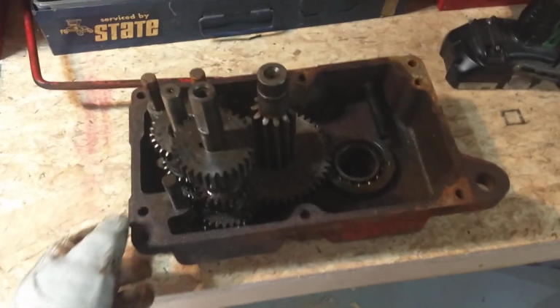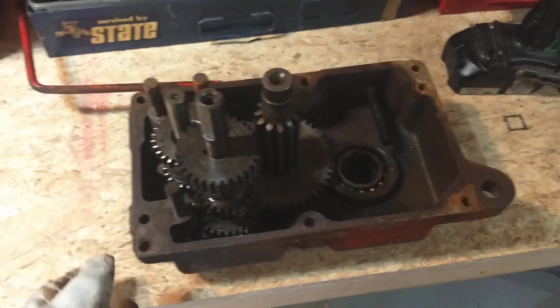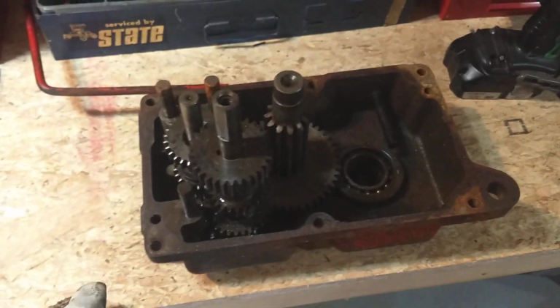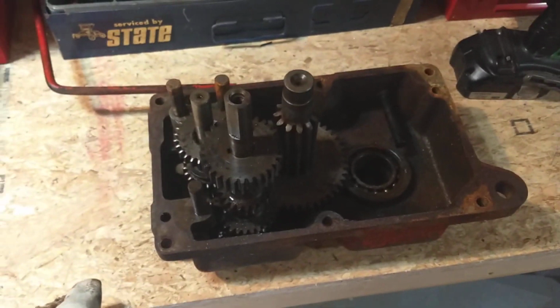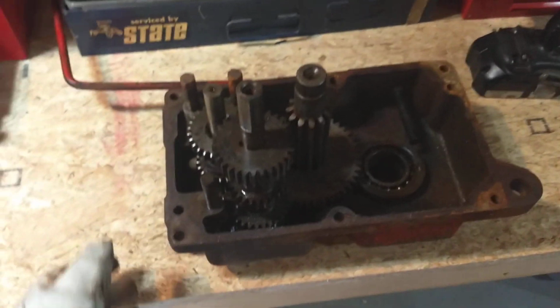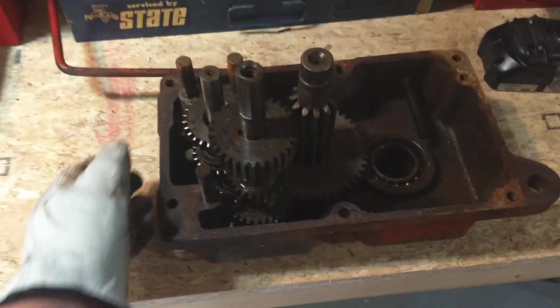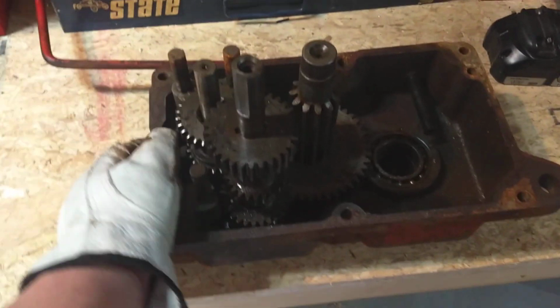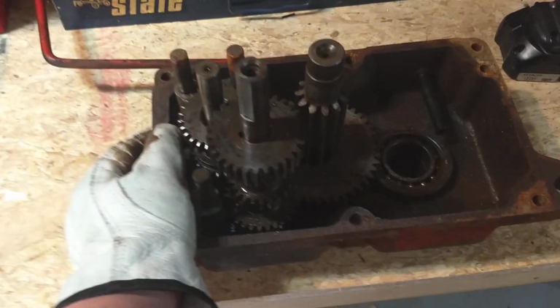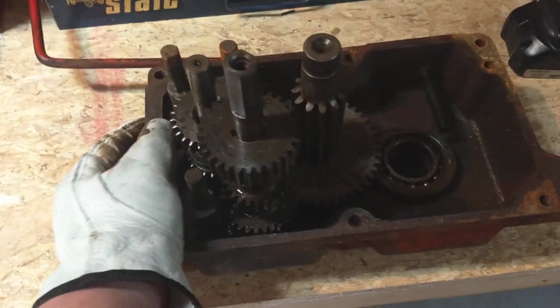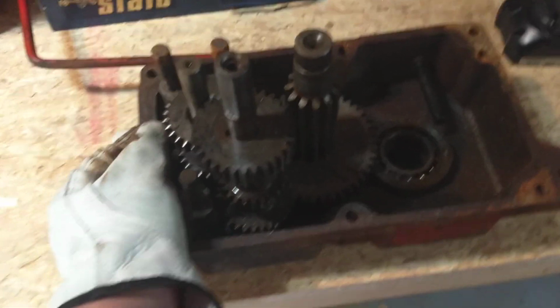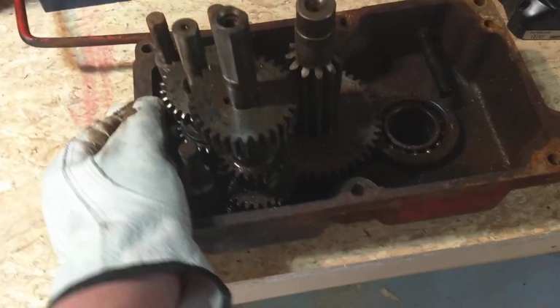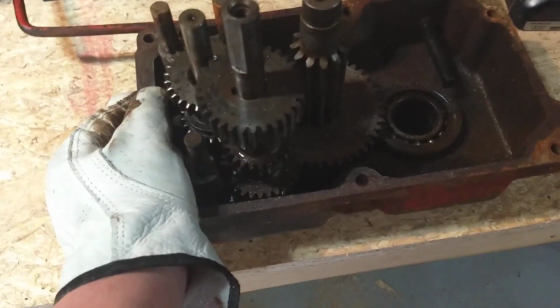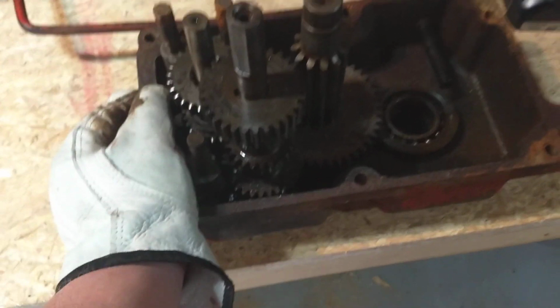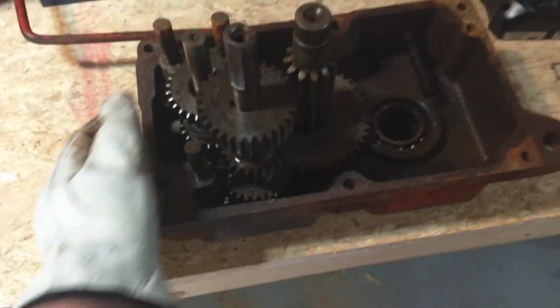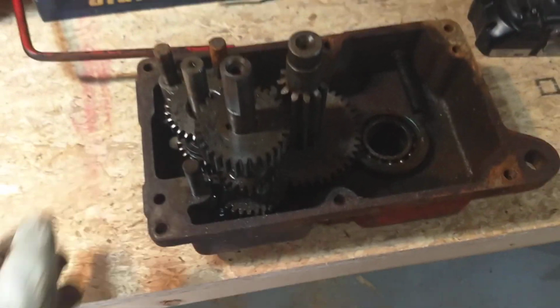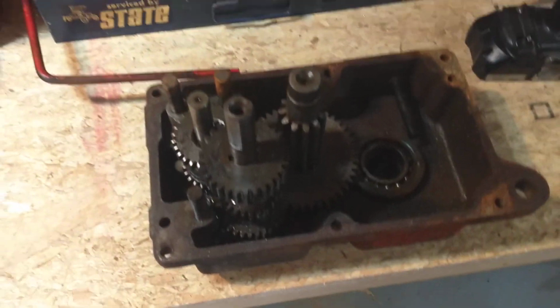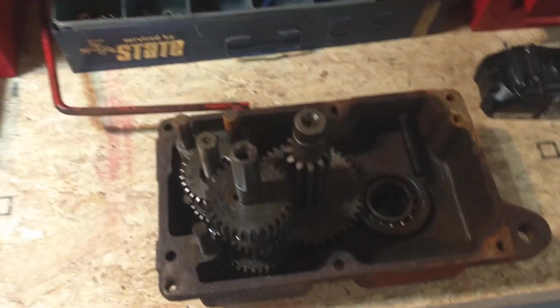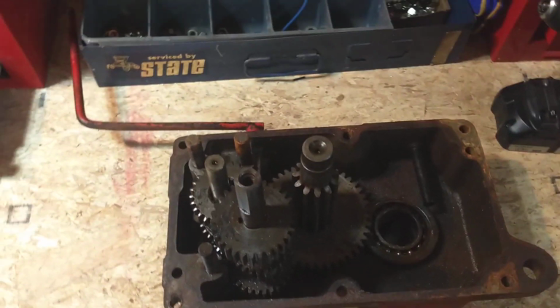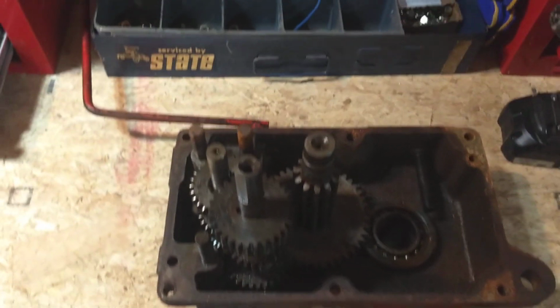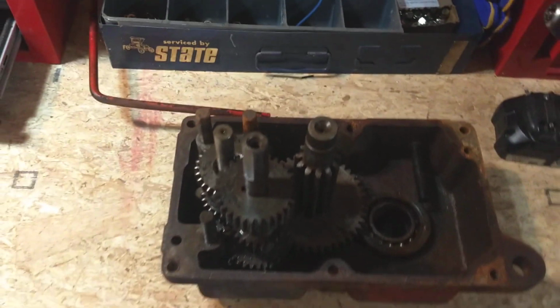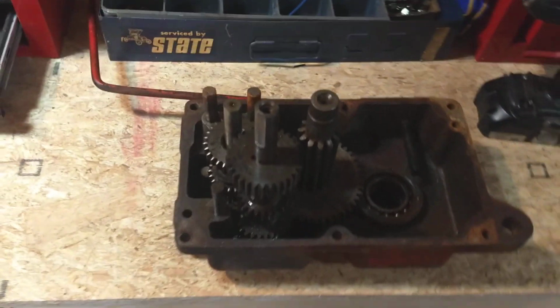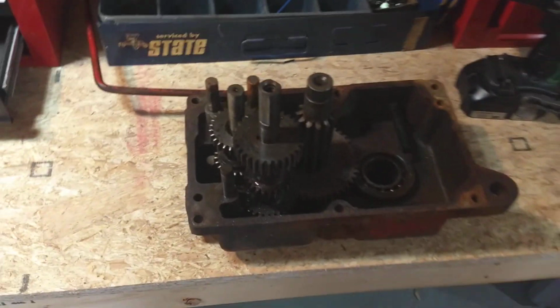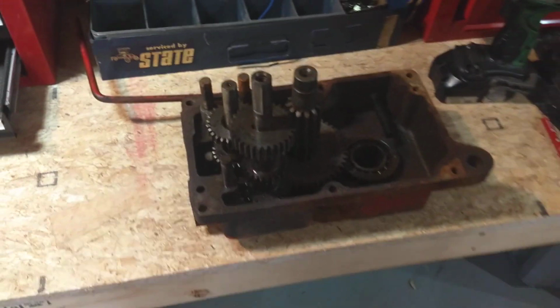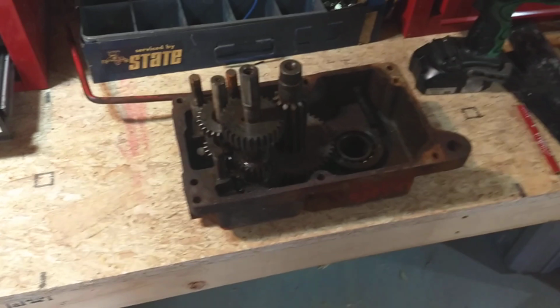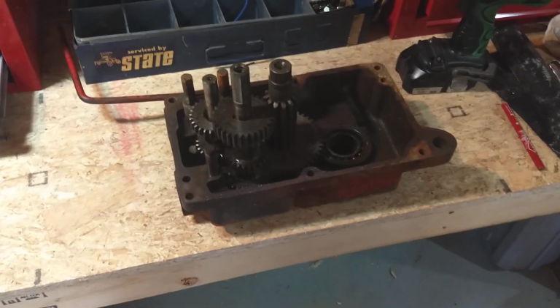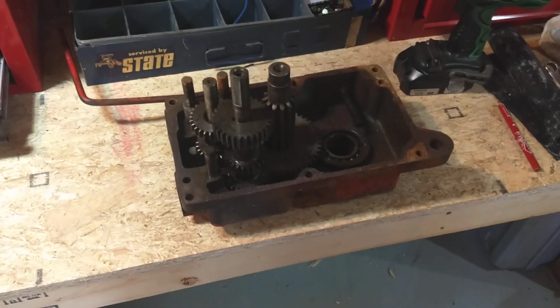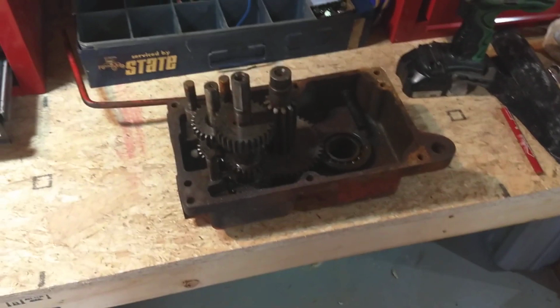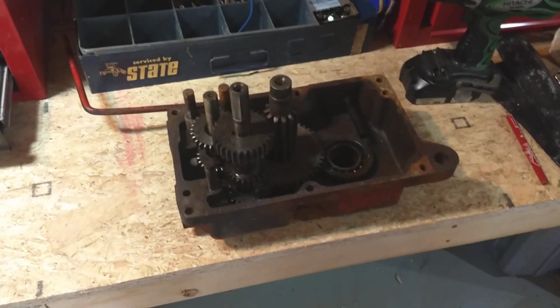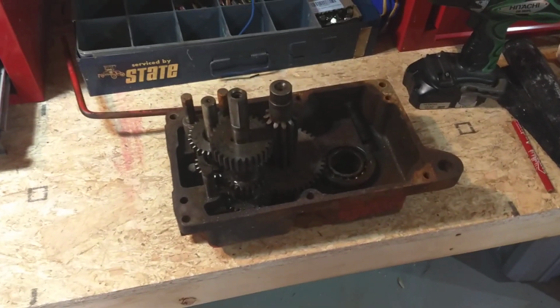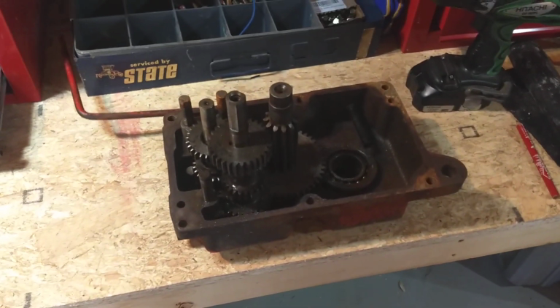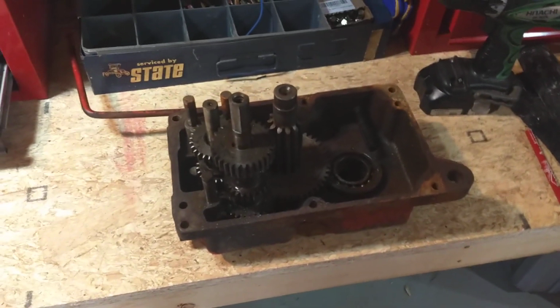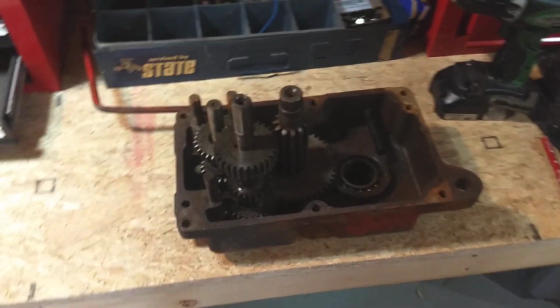Mostly level, and it's nice and tight. That is going nowhere. That is going to be so much easier.